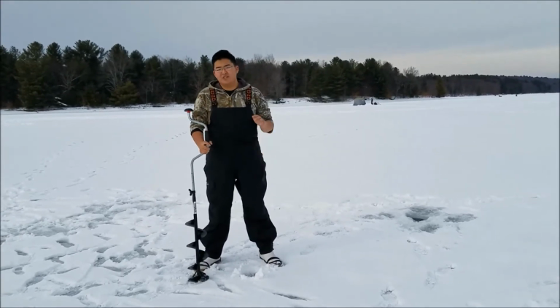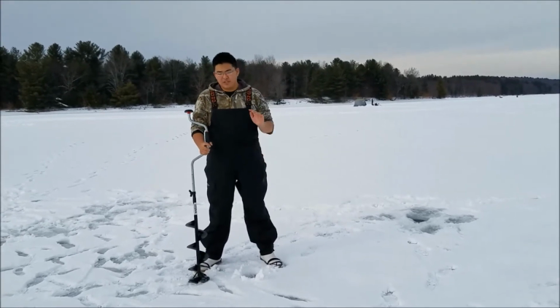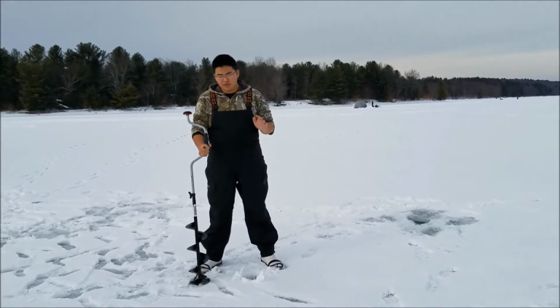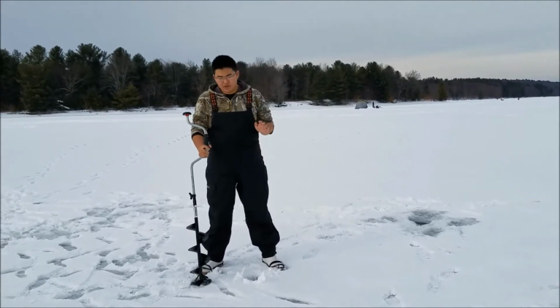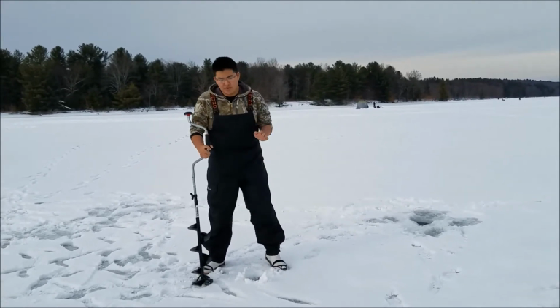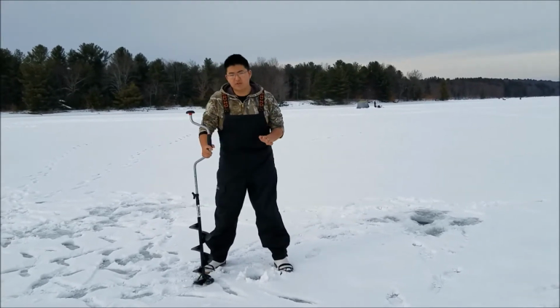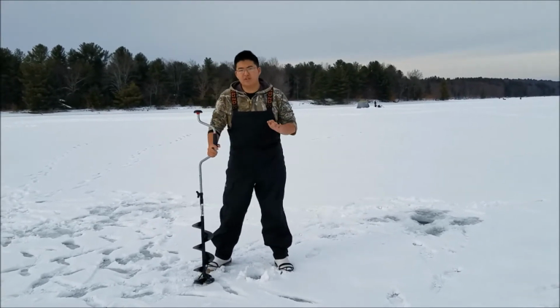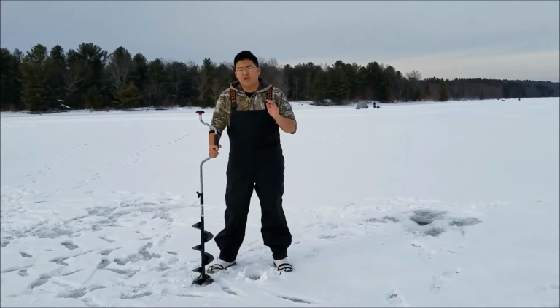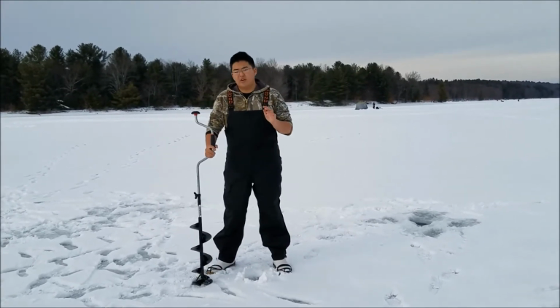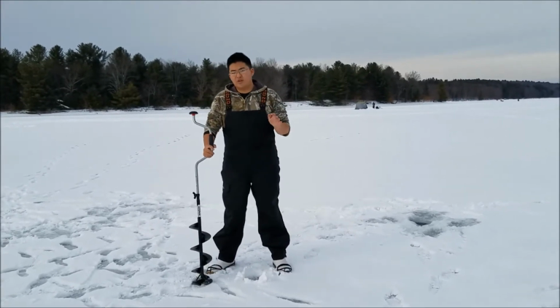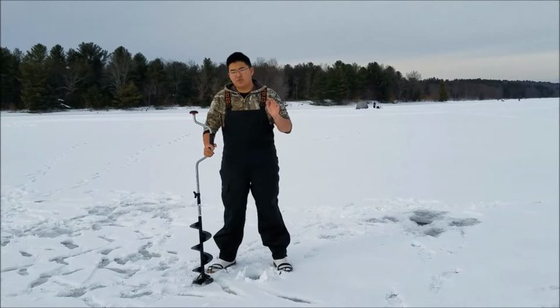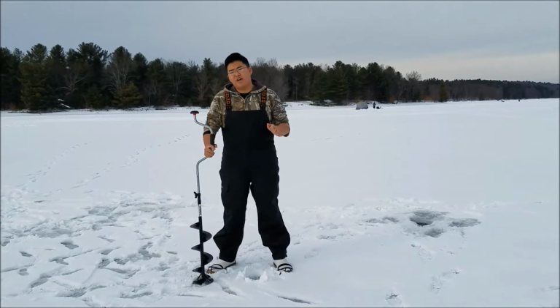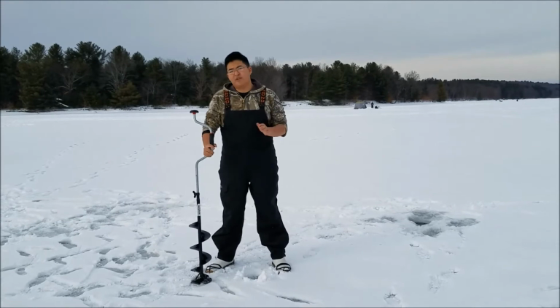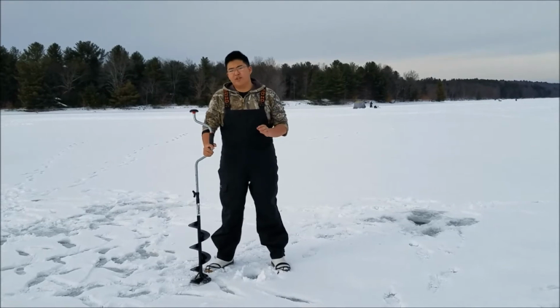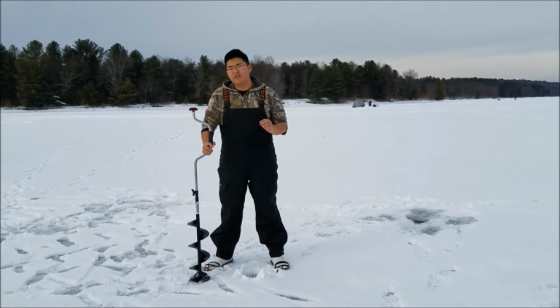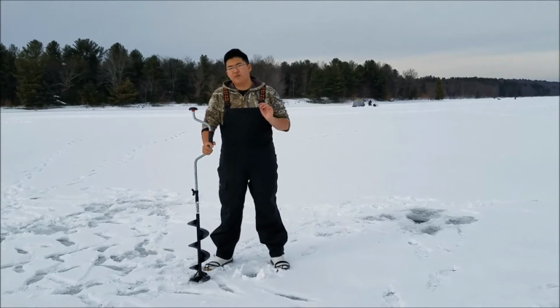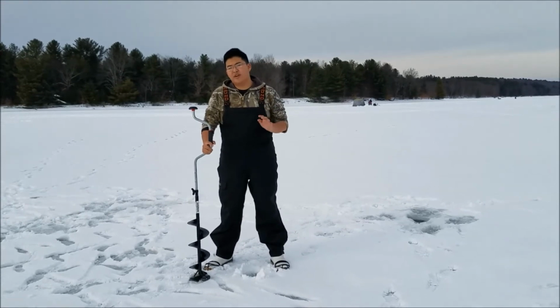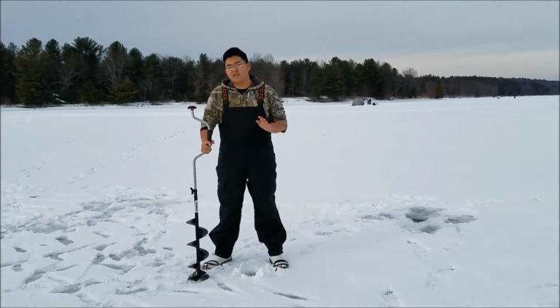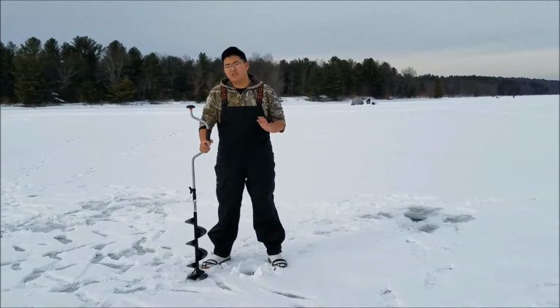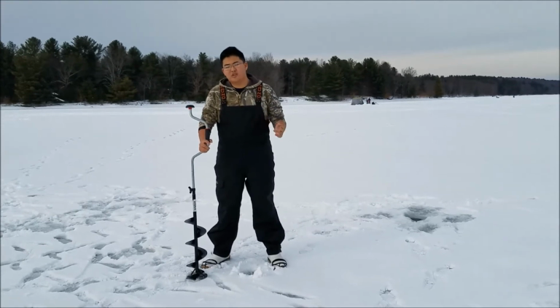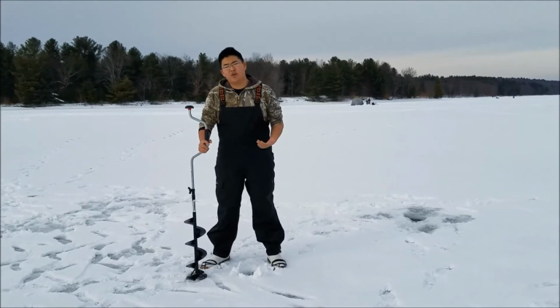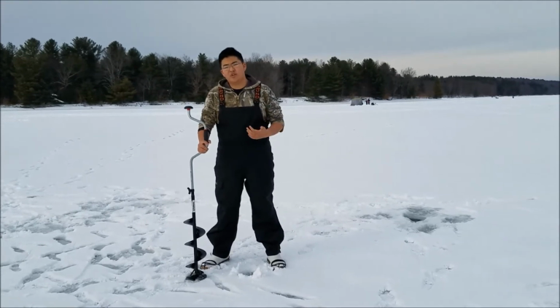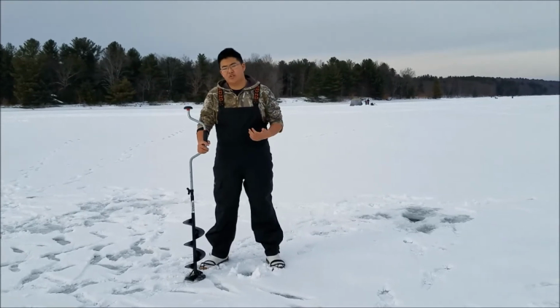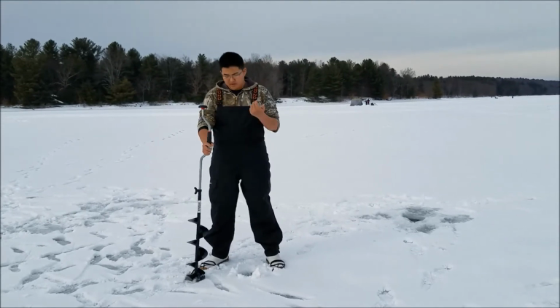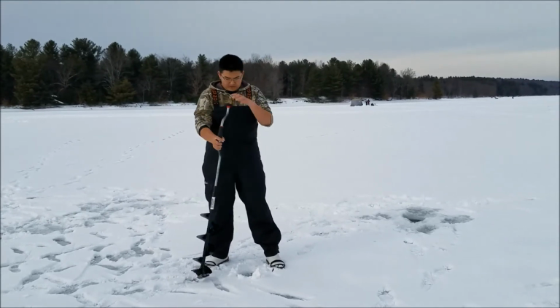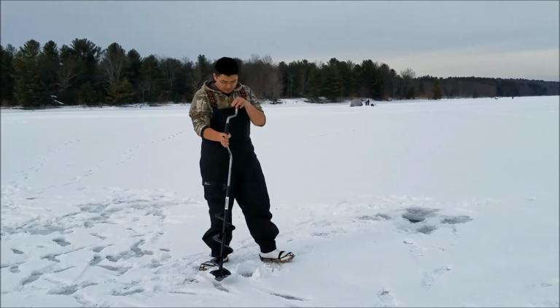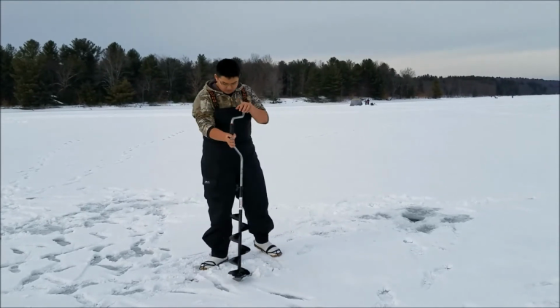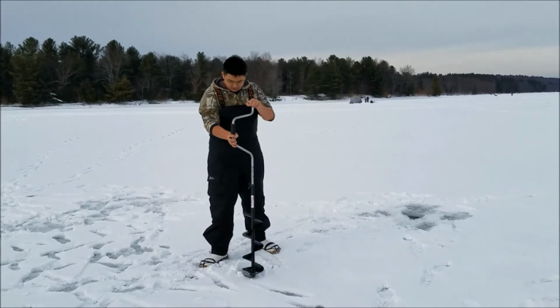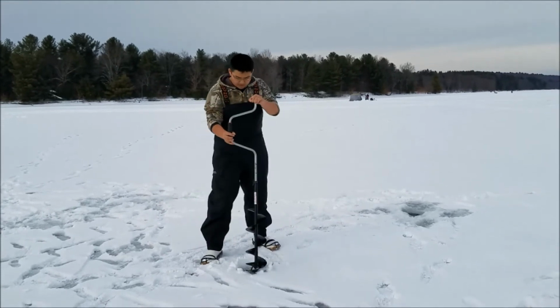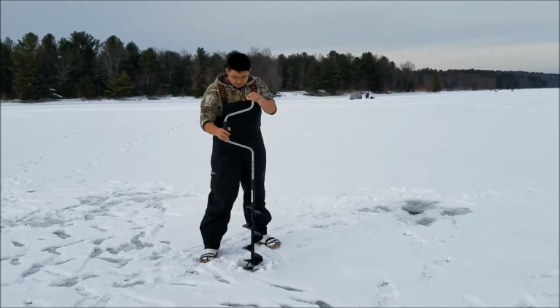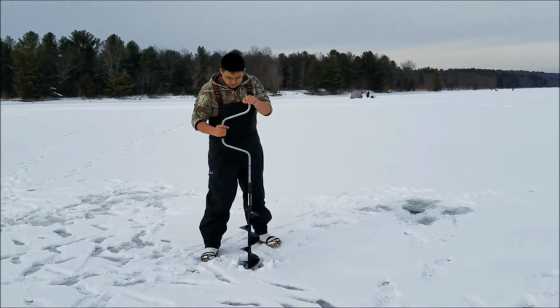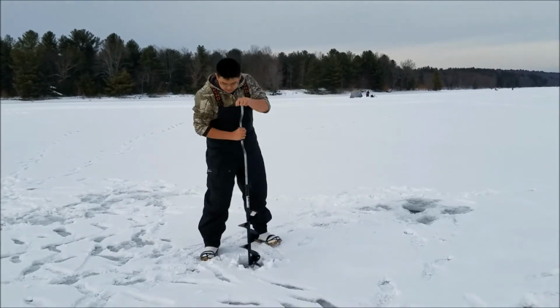Basically what you're going to want to do is drill halfway through the ice. You don't want to hit the lake so that the water rushes in. So I'll just do that right now and show you guys.